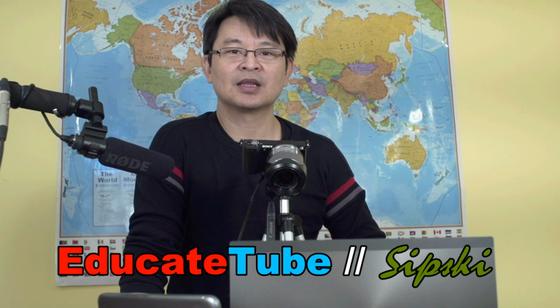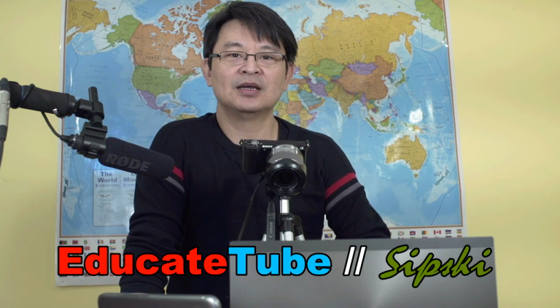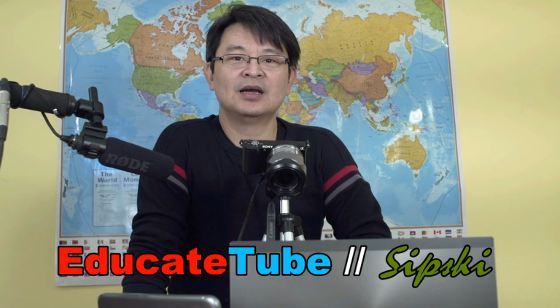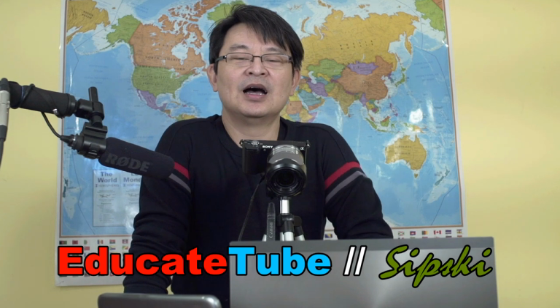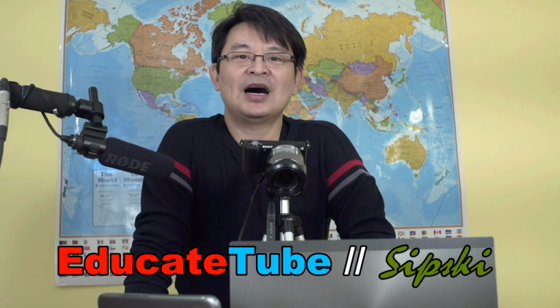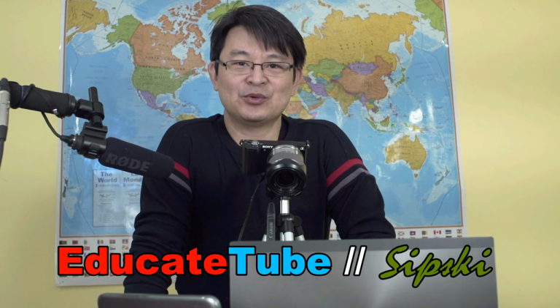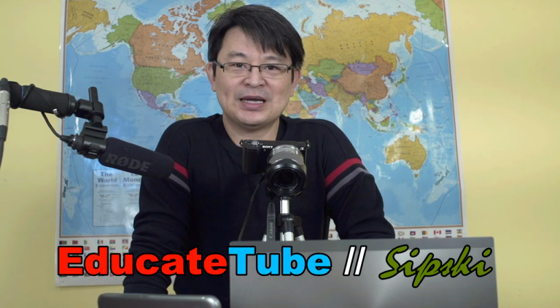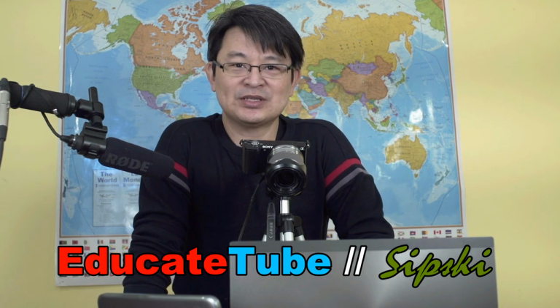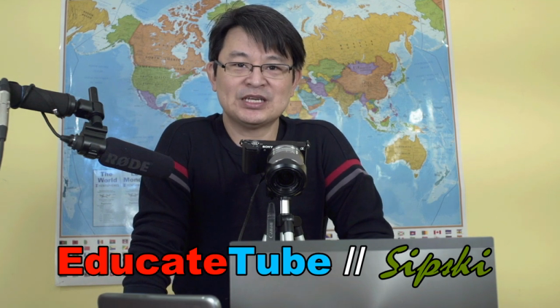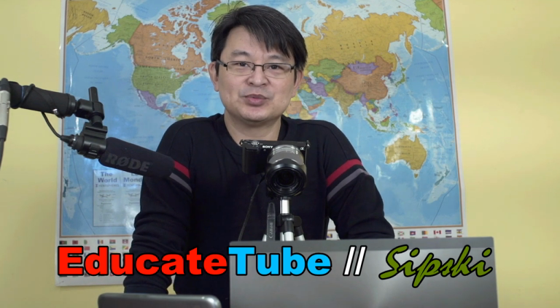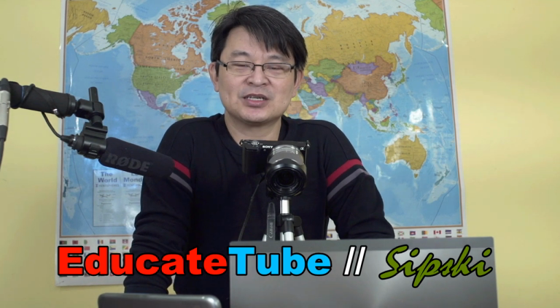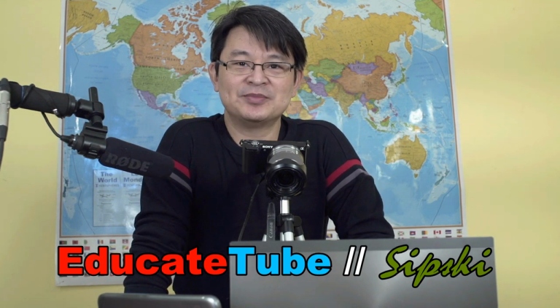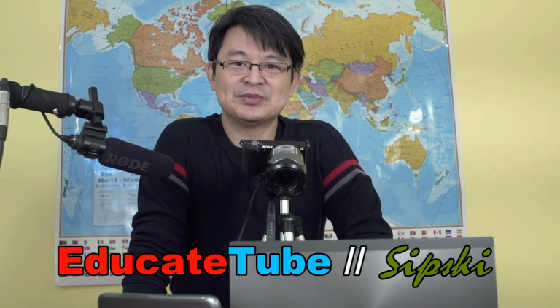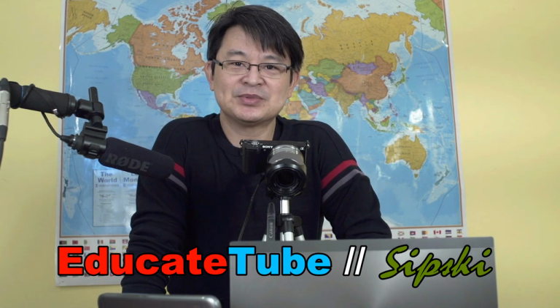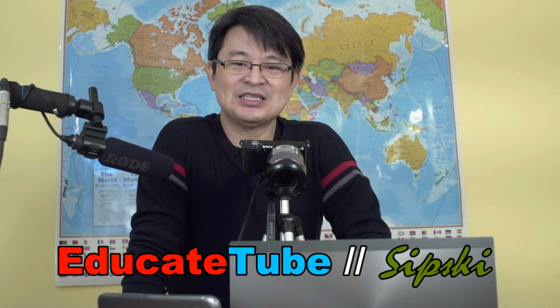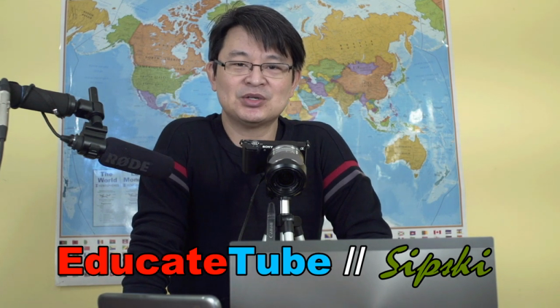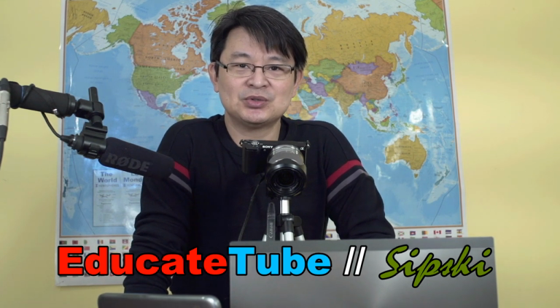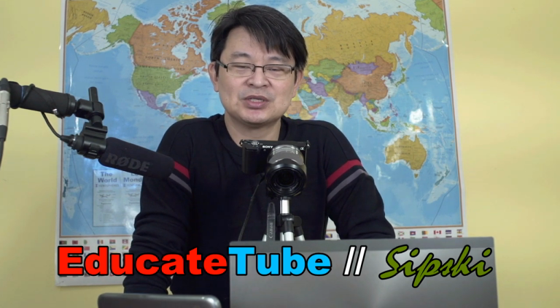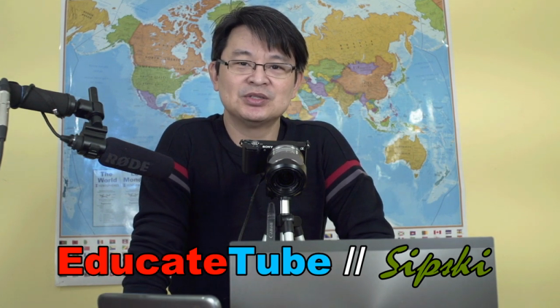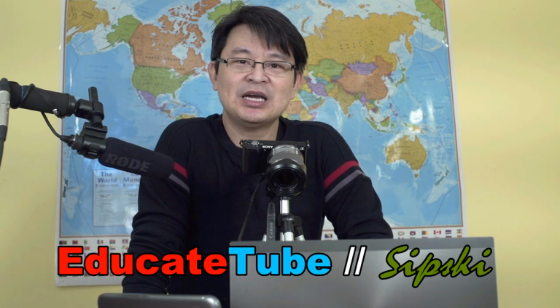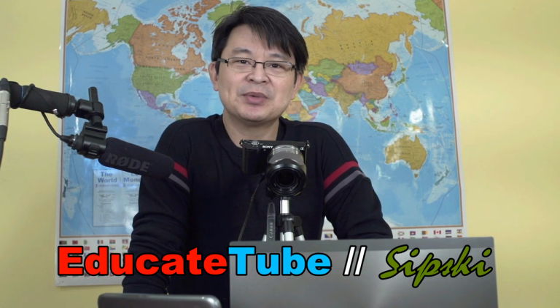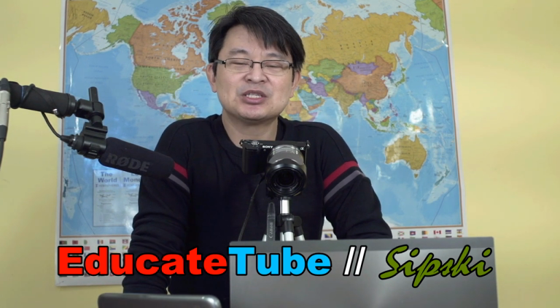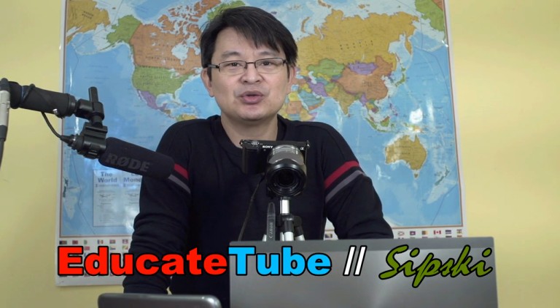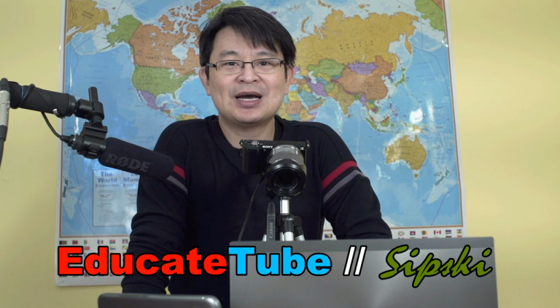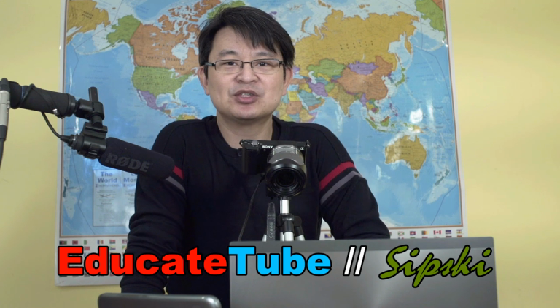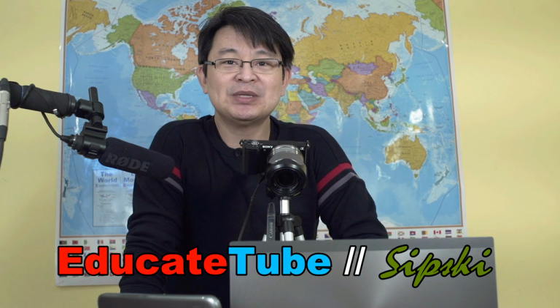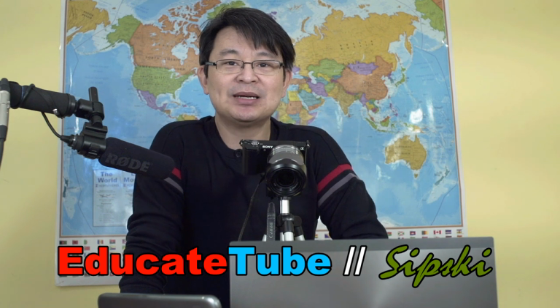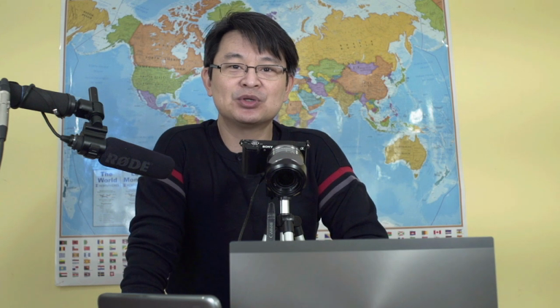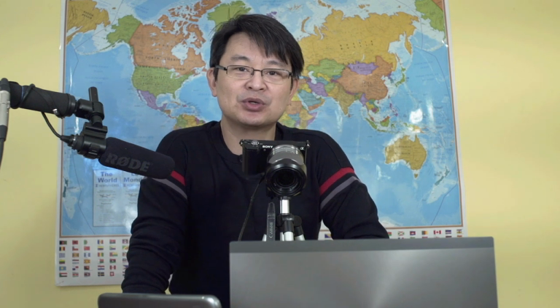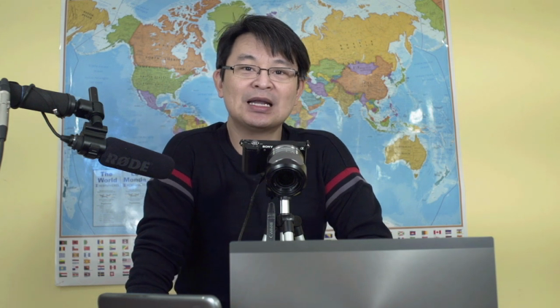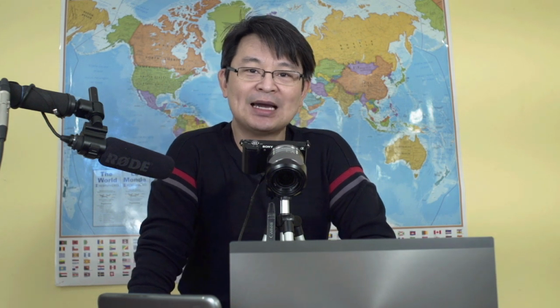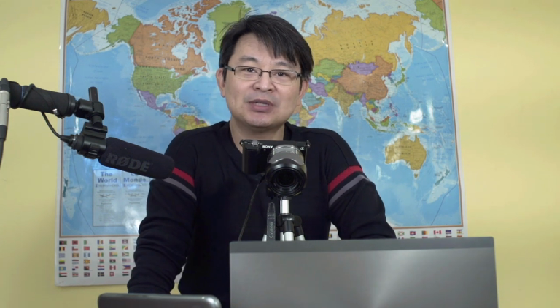Hi, welcome back to EducateTube.com. My name is Sipsky, your host. Today I'm going to be showing you how to speed up your laptop.